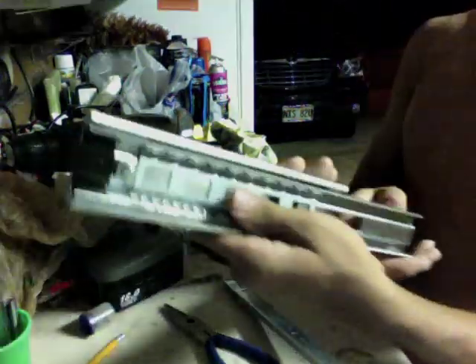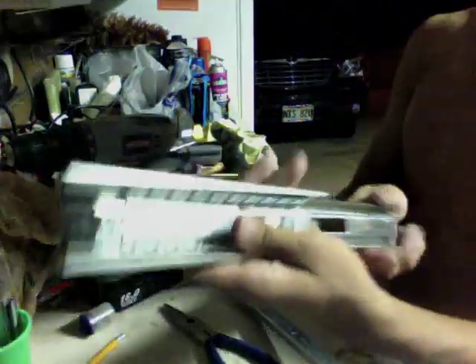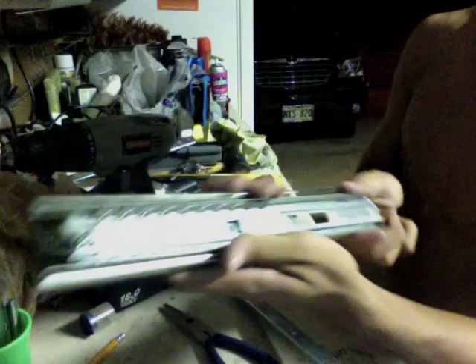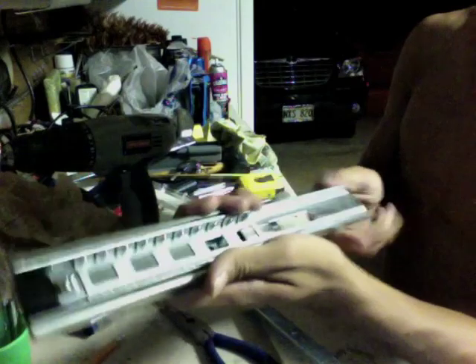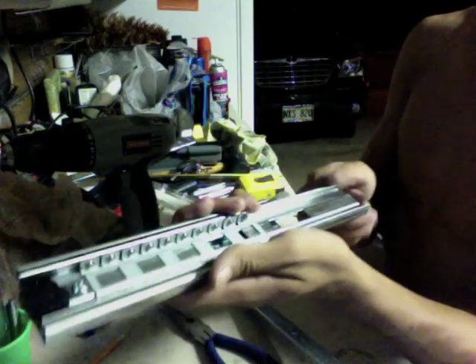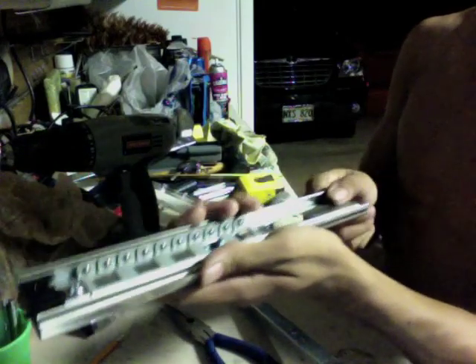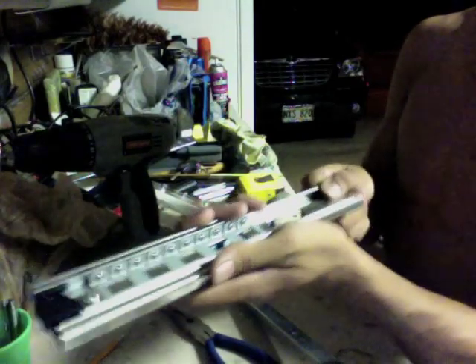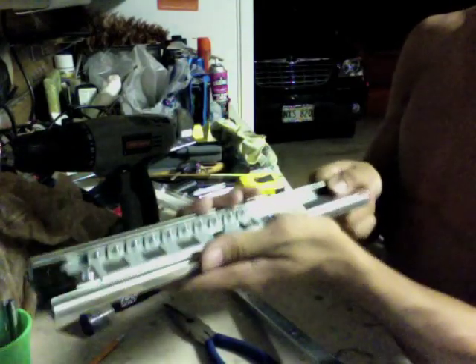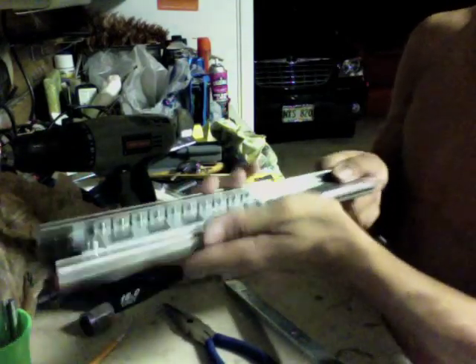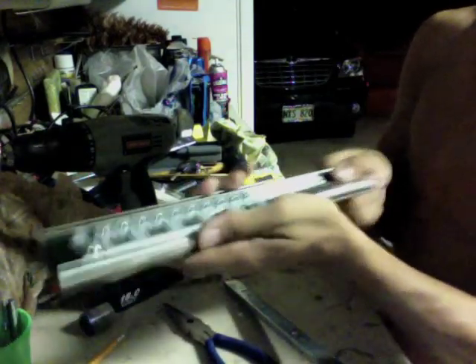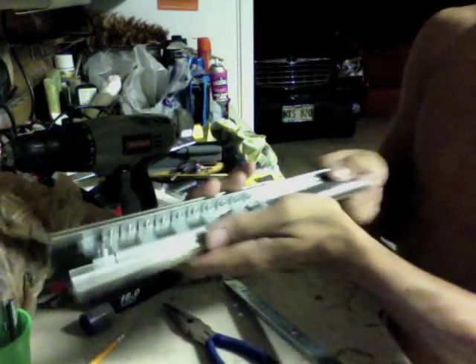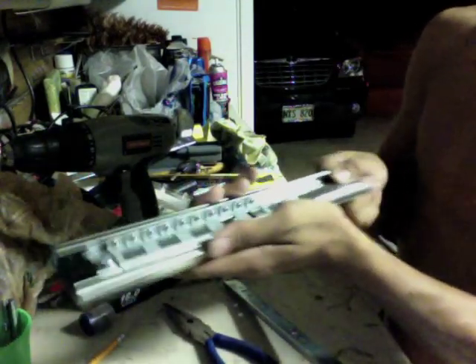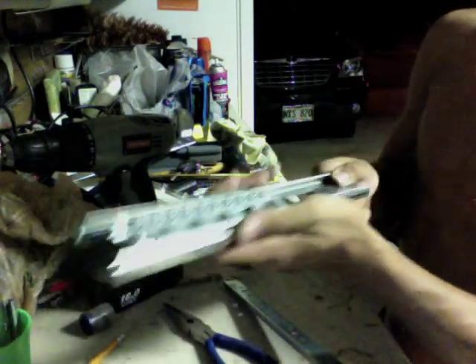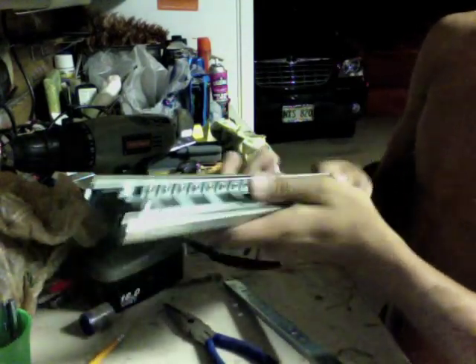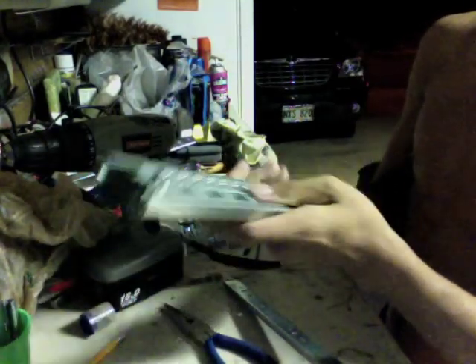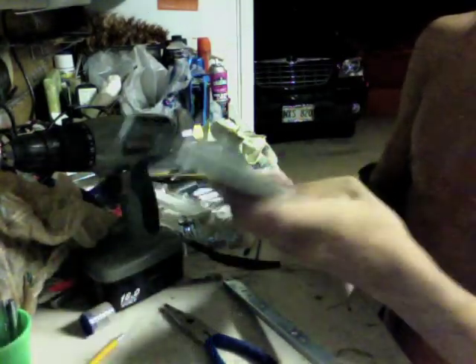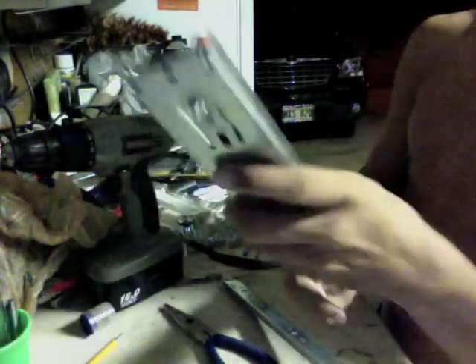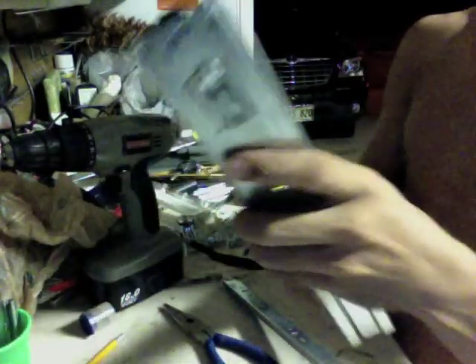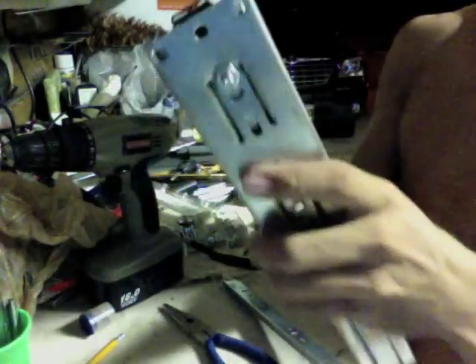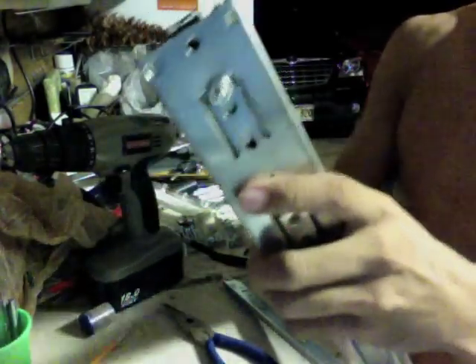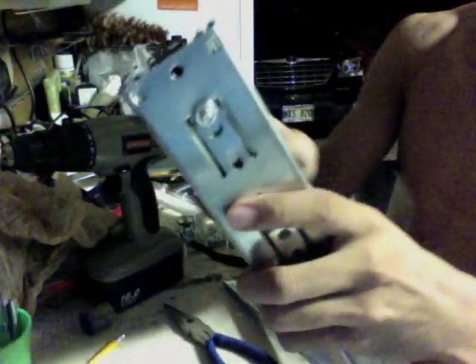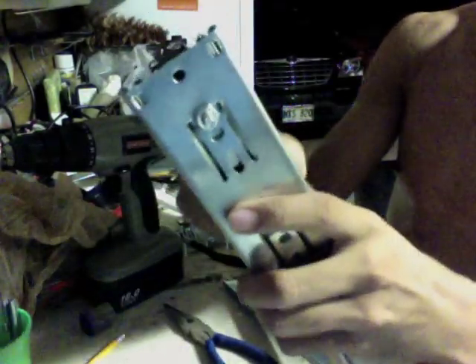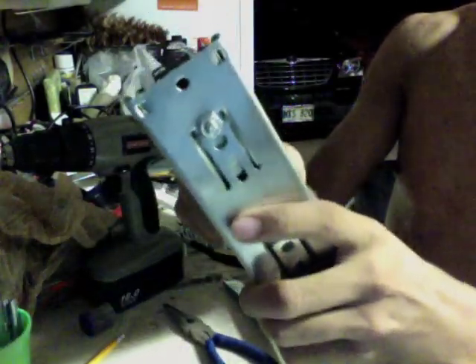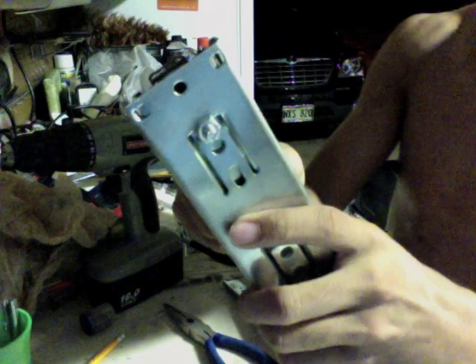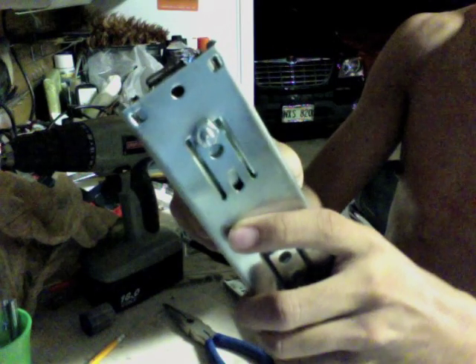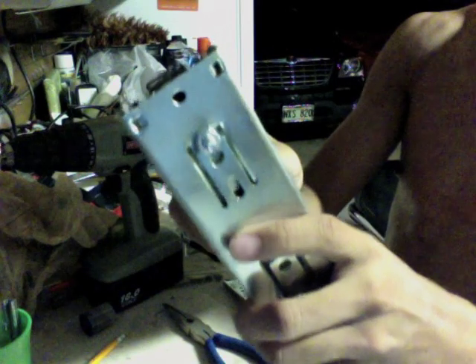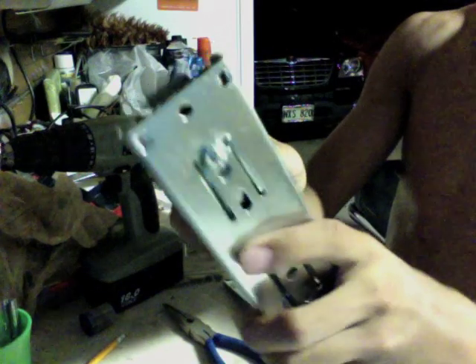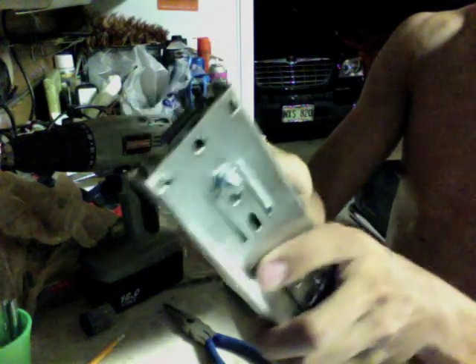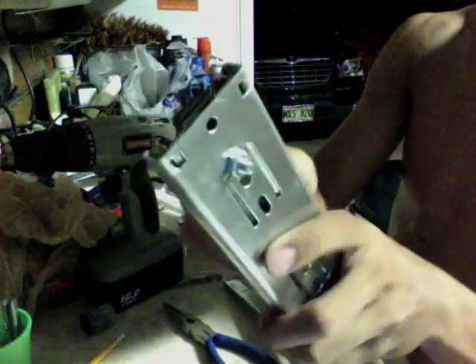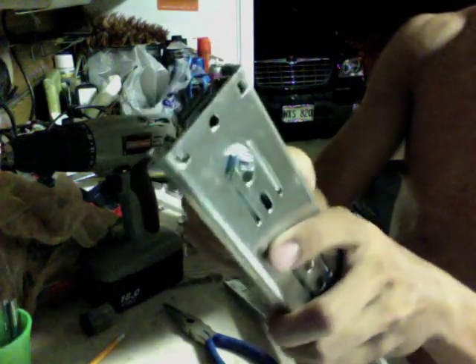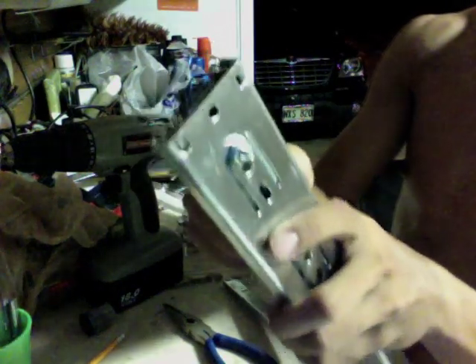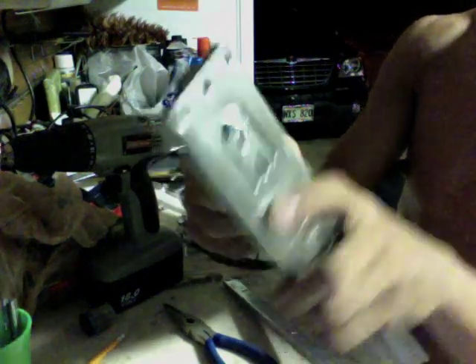Now your second stage cannot move because it's attached down there, like that.